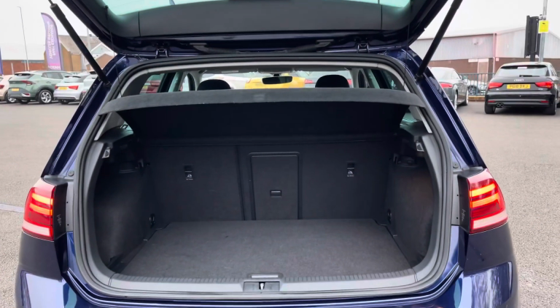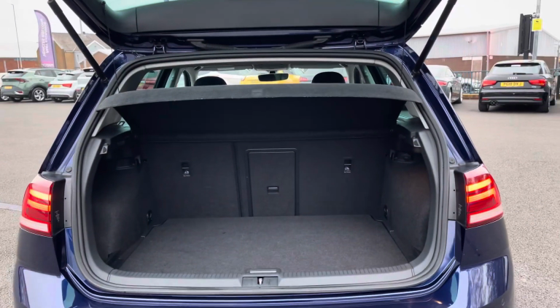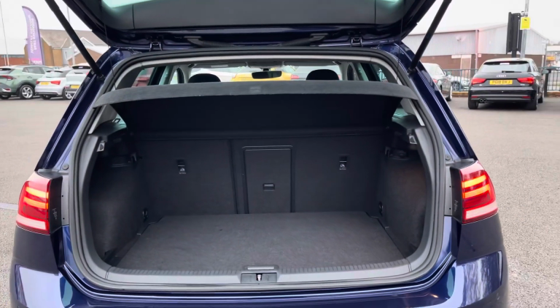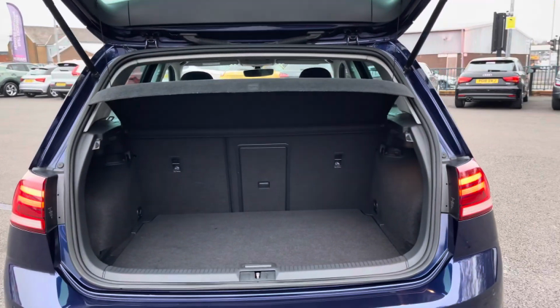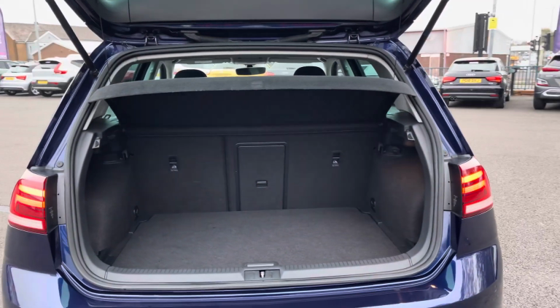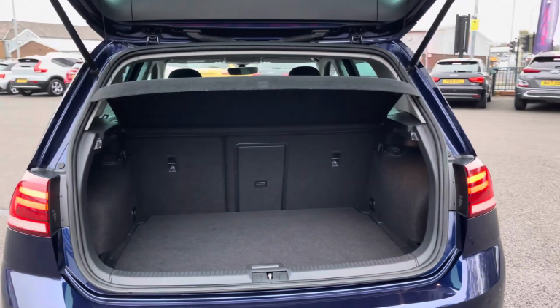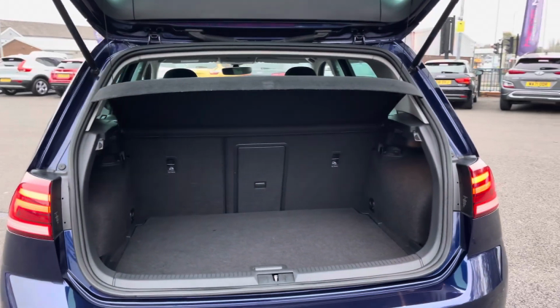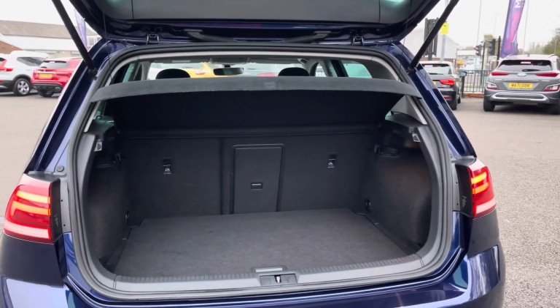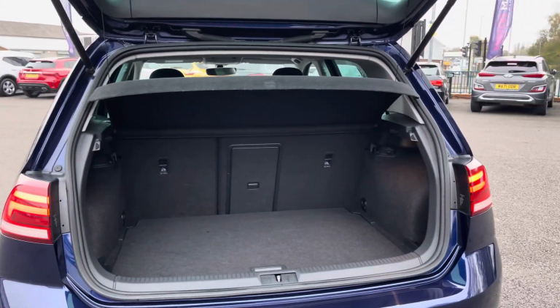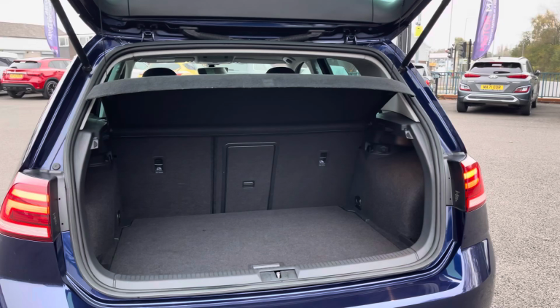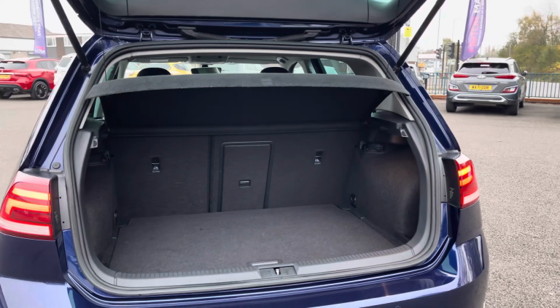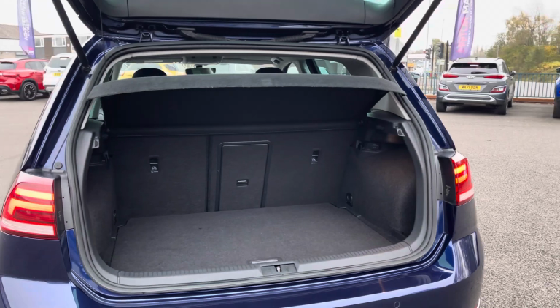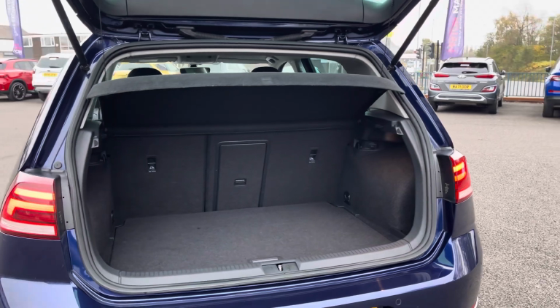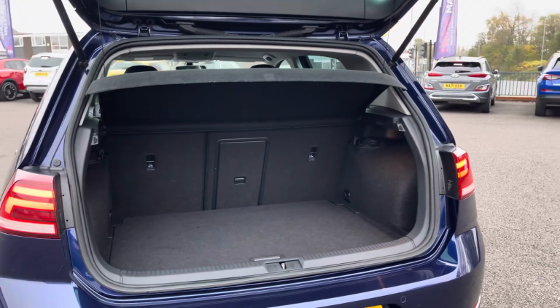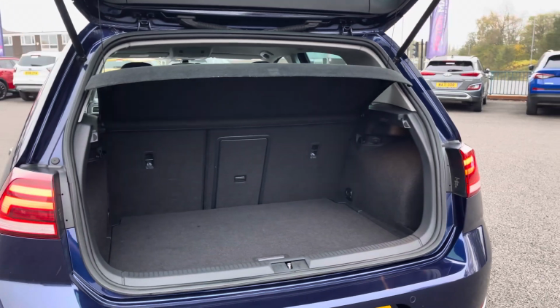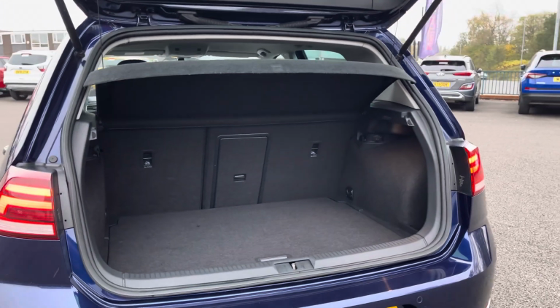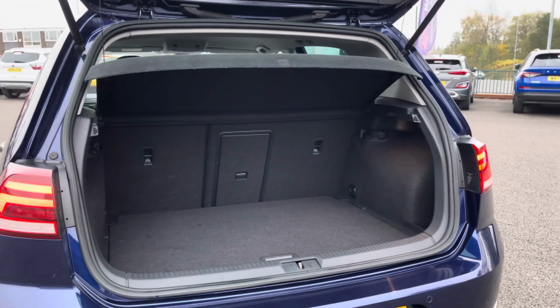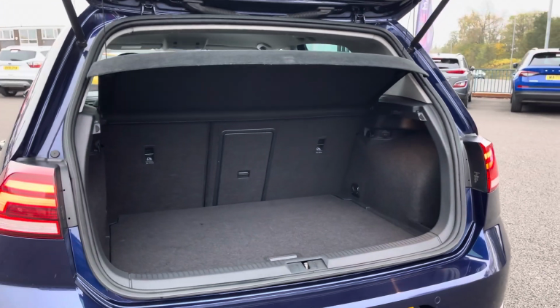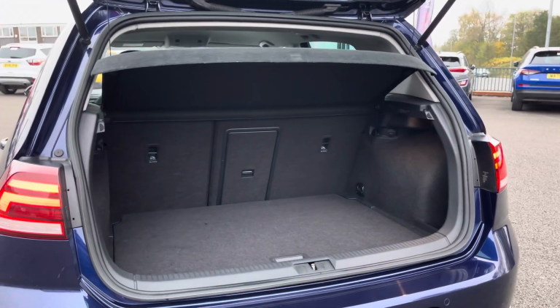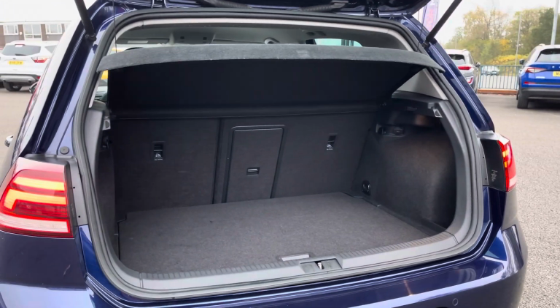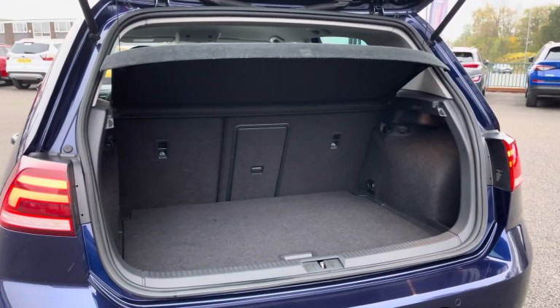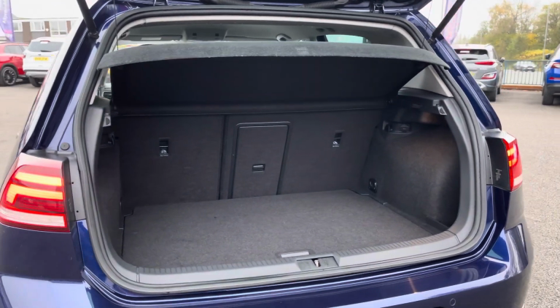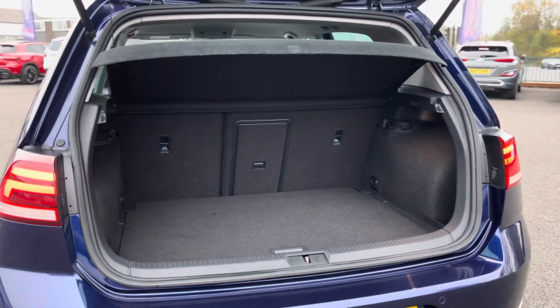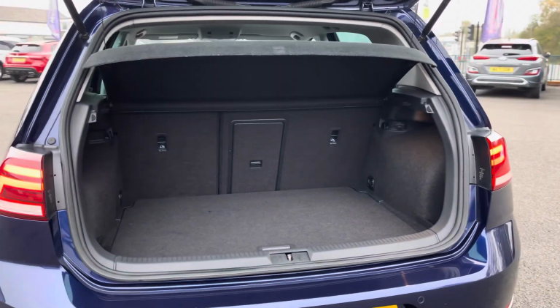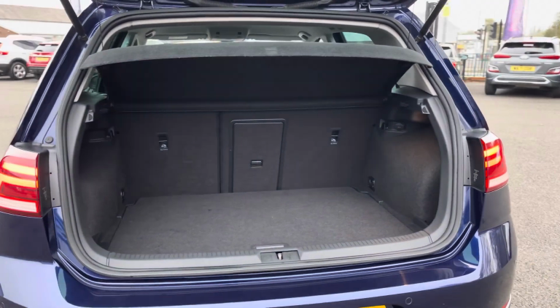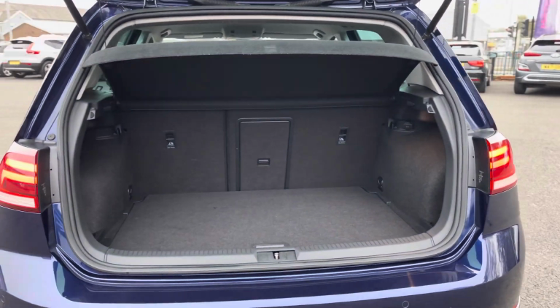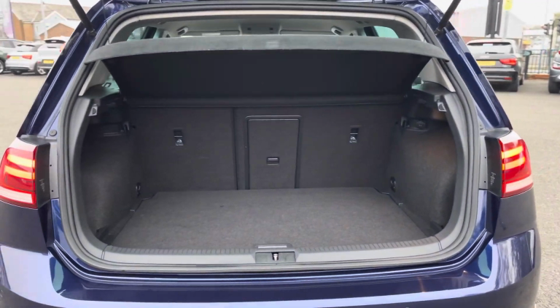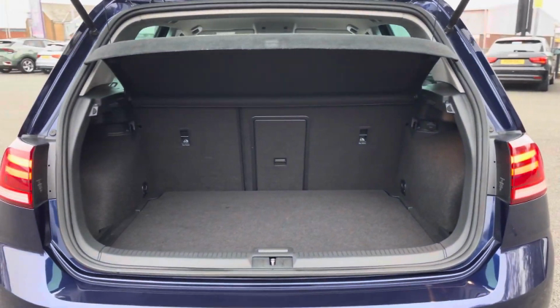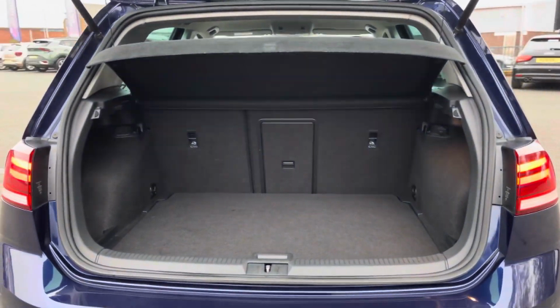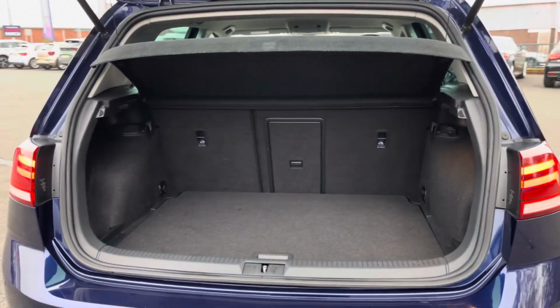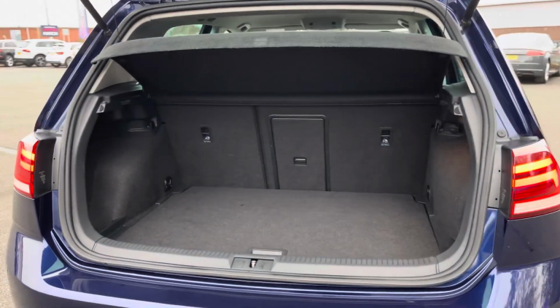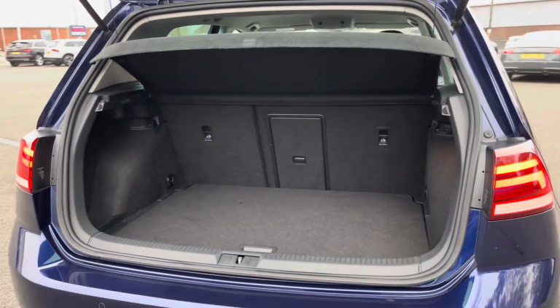You've got a nice and practical size boot with plenty of room for the weekly shopping, so you'll have no trouble with day-to-day storage.